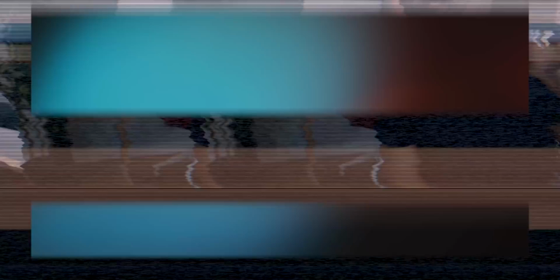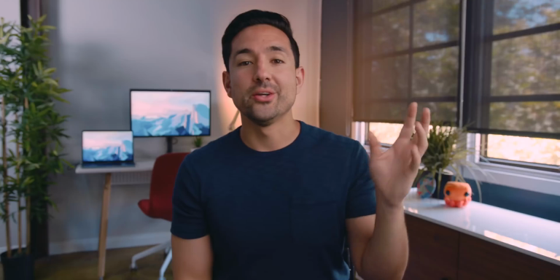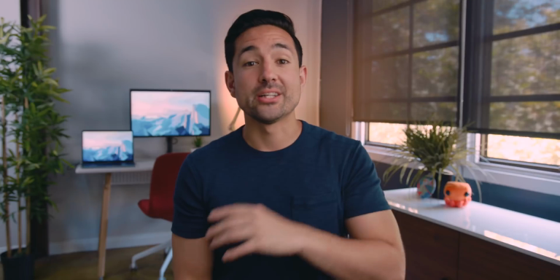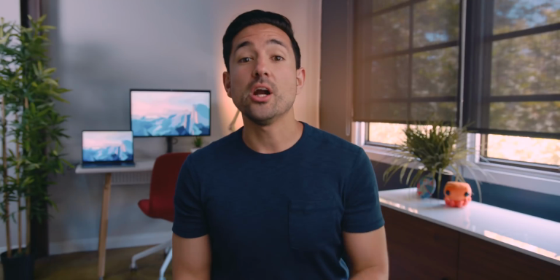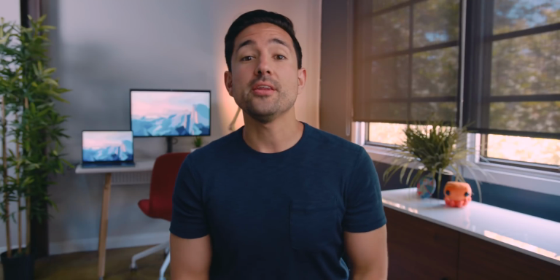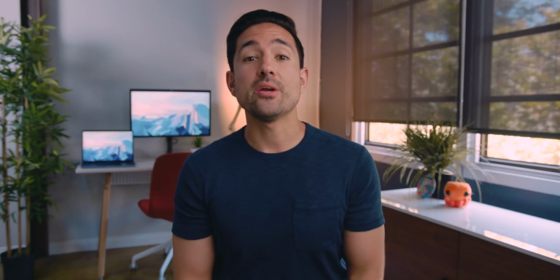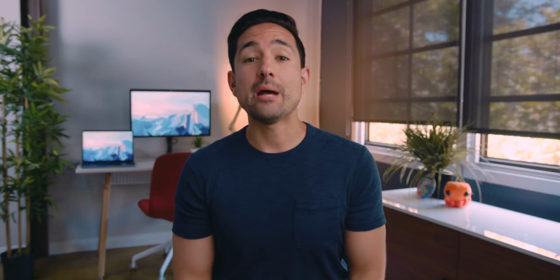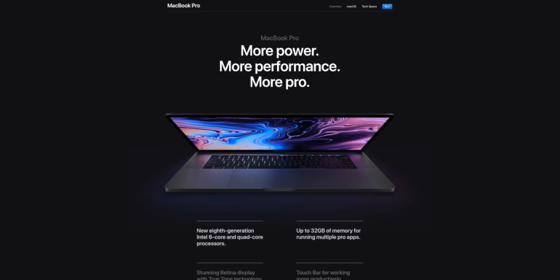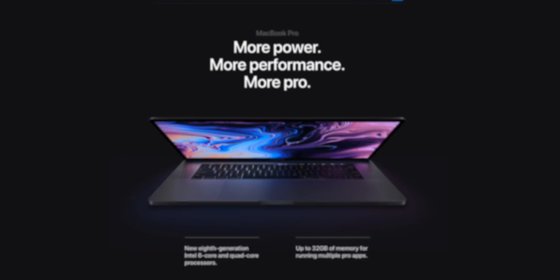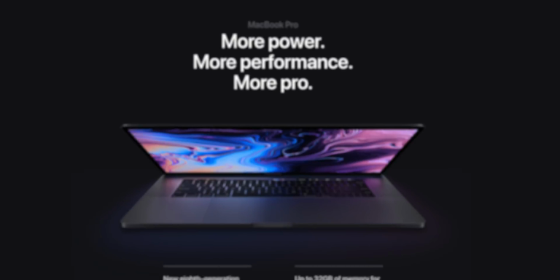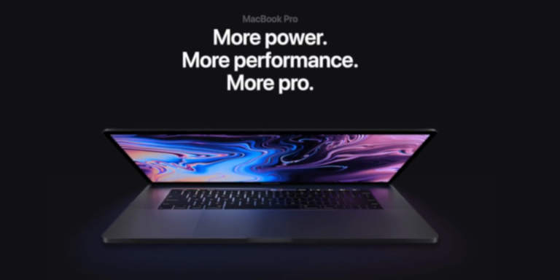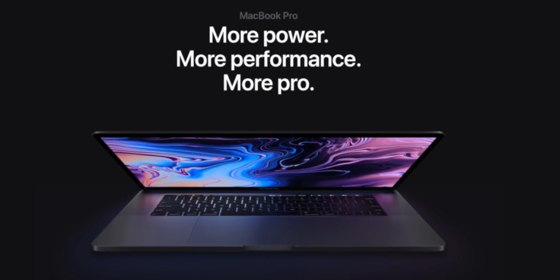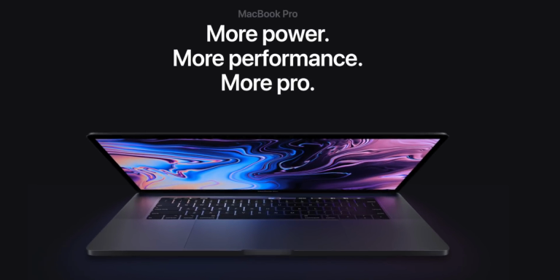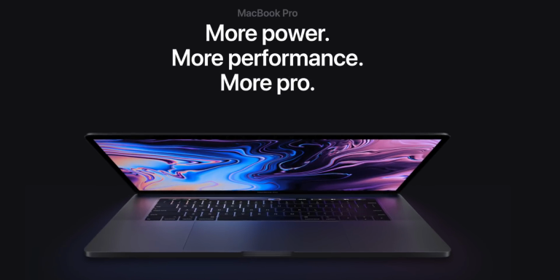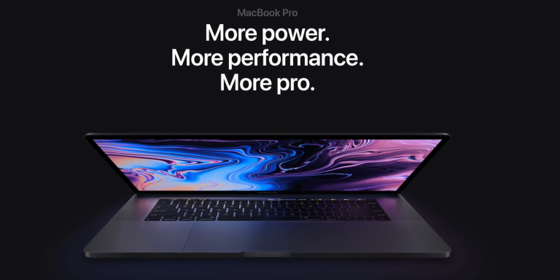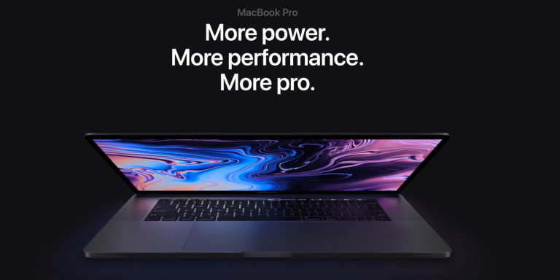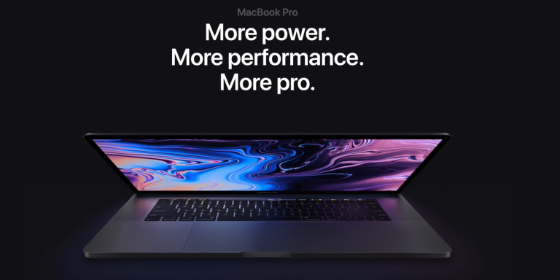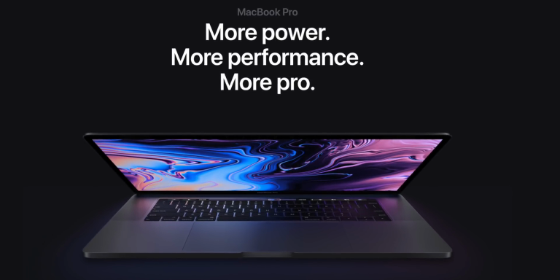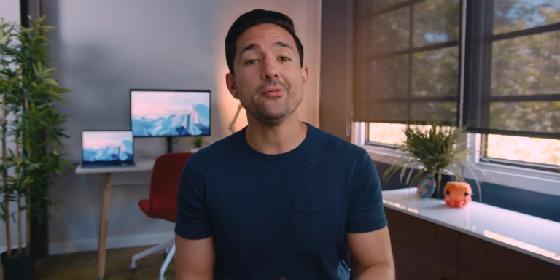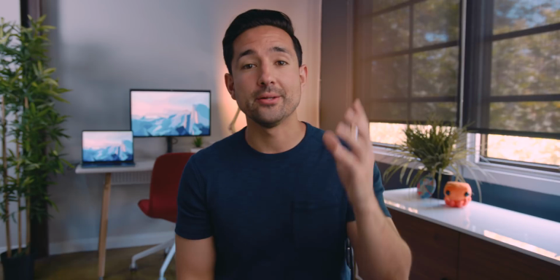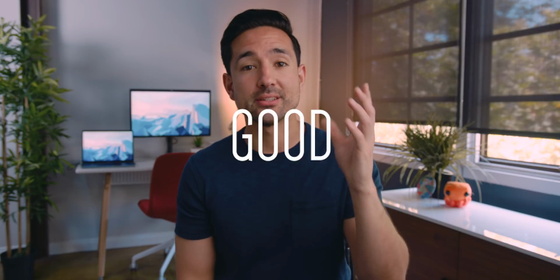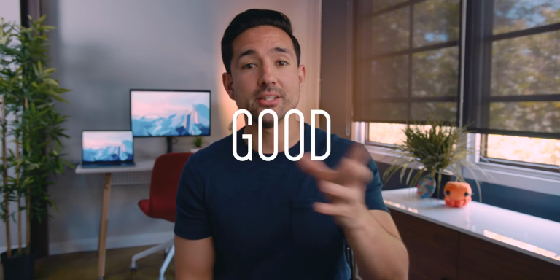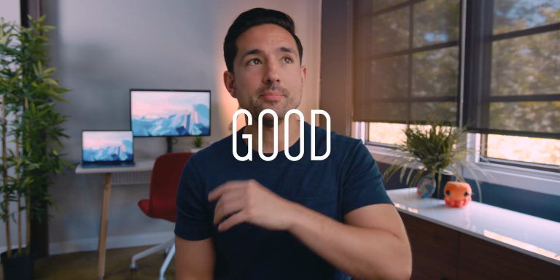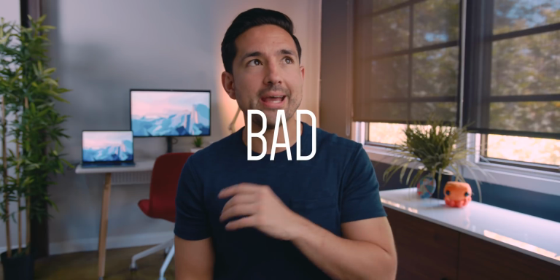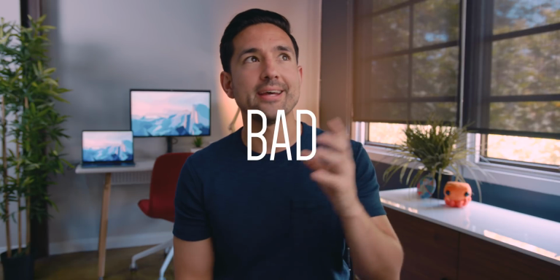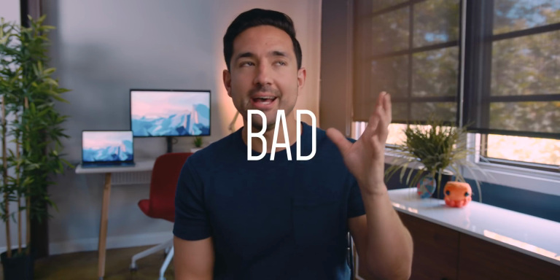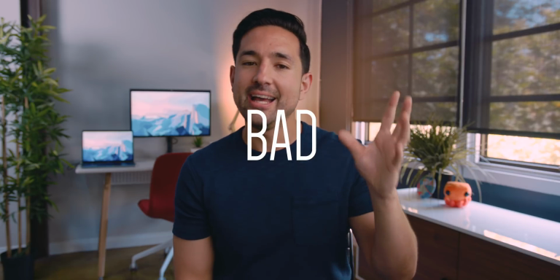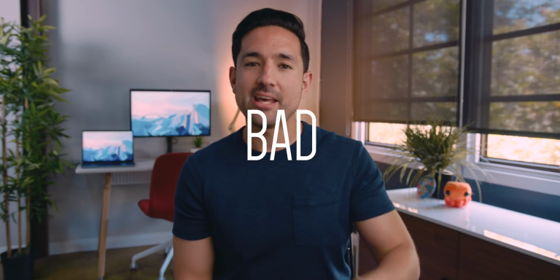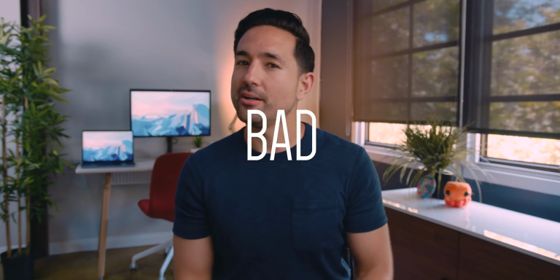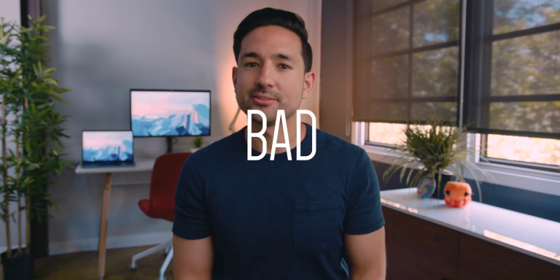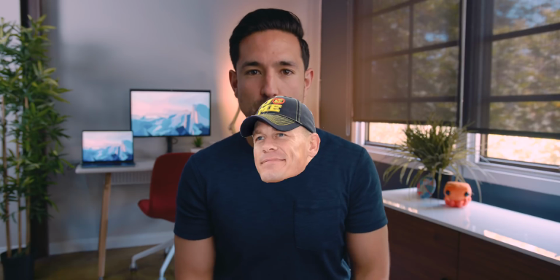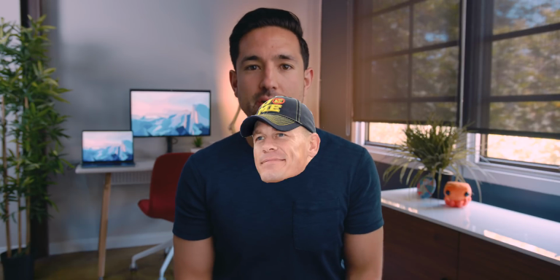Yo guys, Jonathan here, and Apple finally dropped updates to the MacBook Pro. Here's the good, the bad, and also the weird.